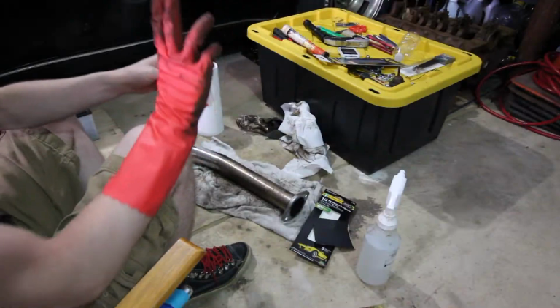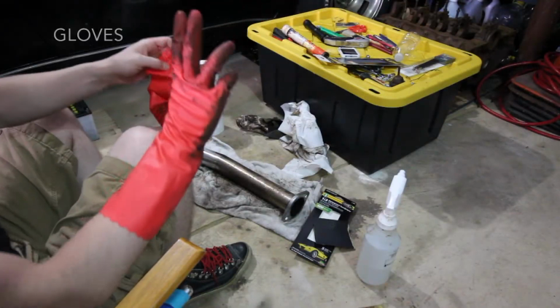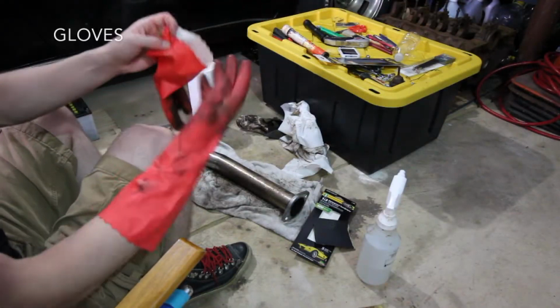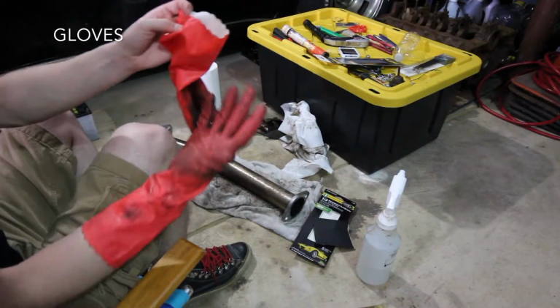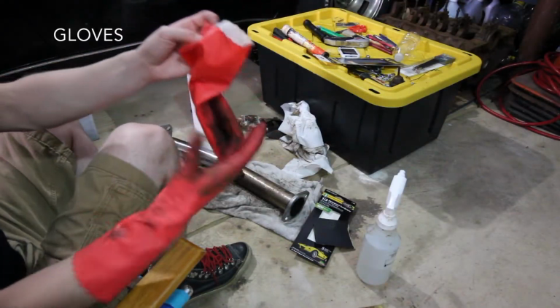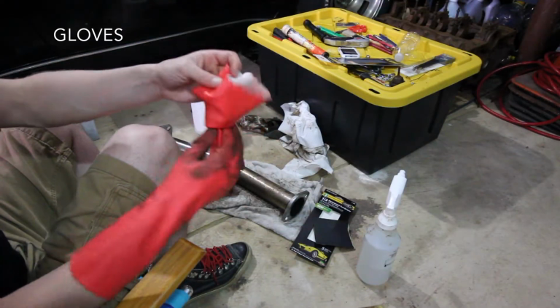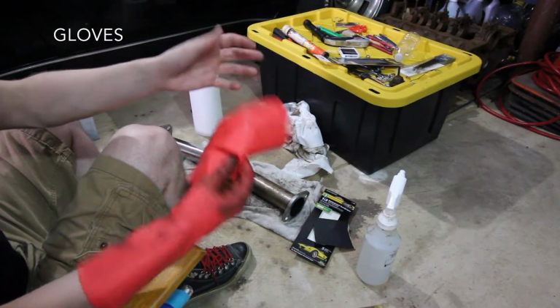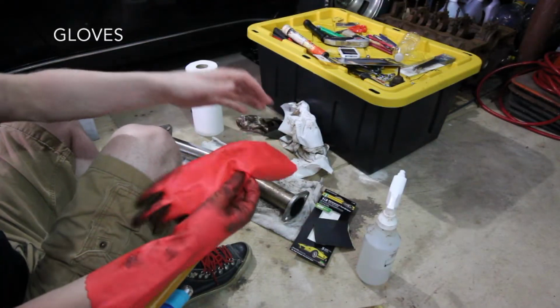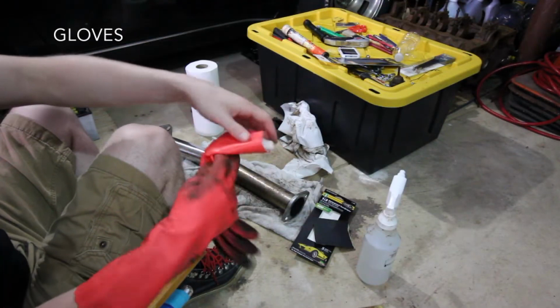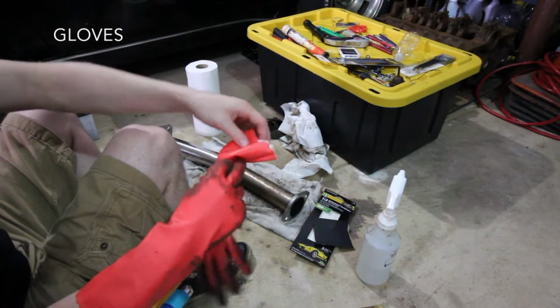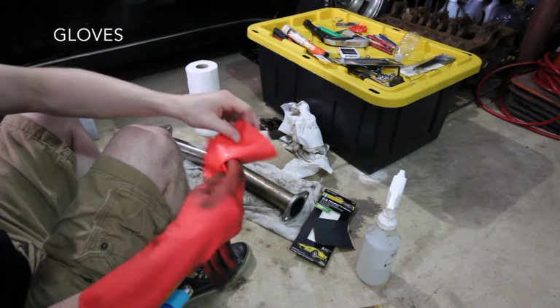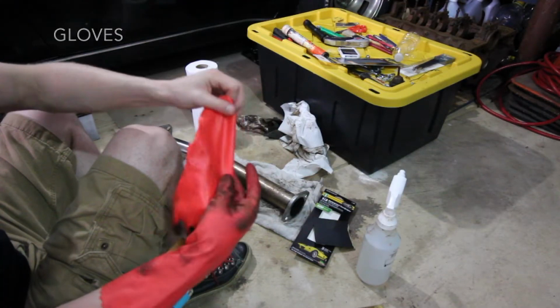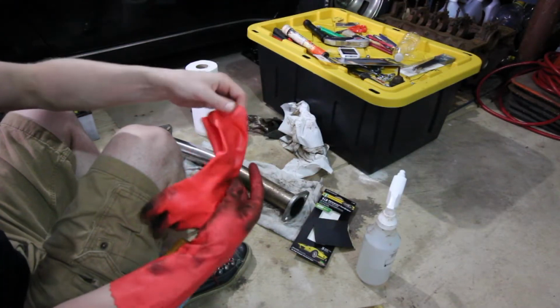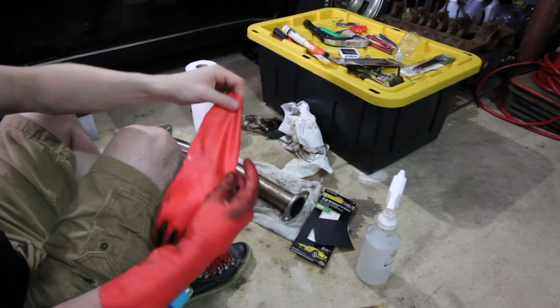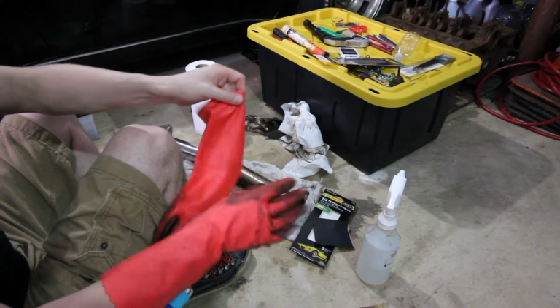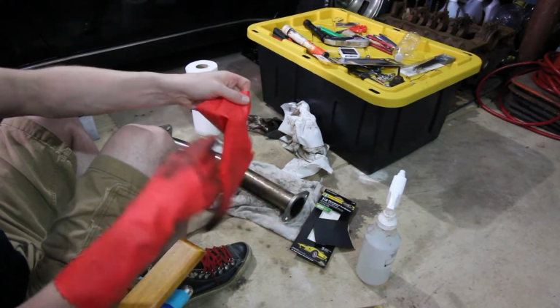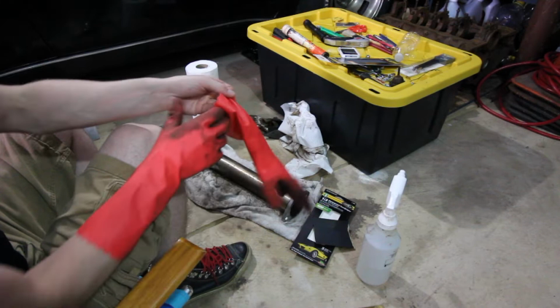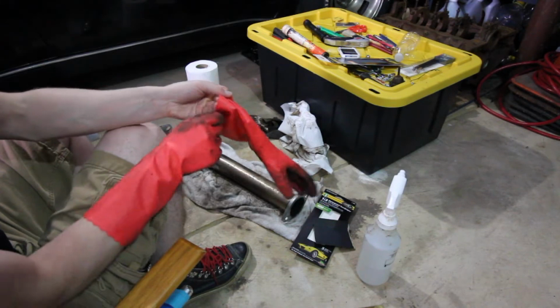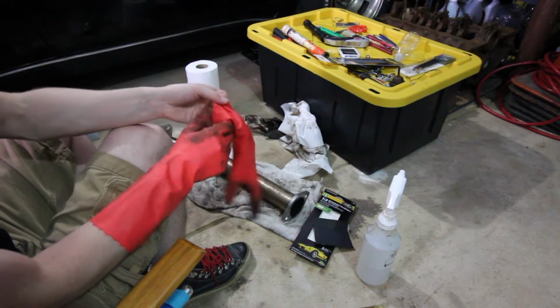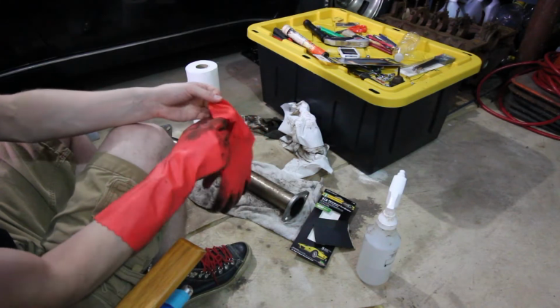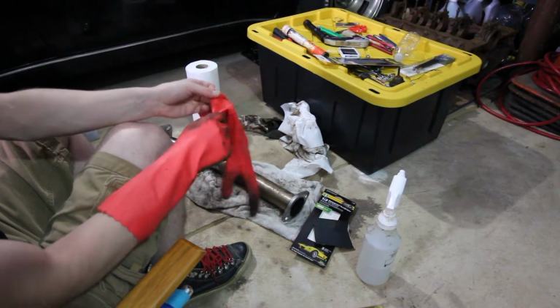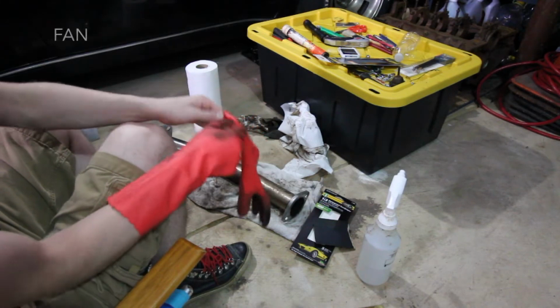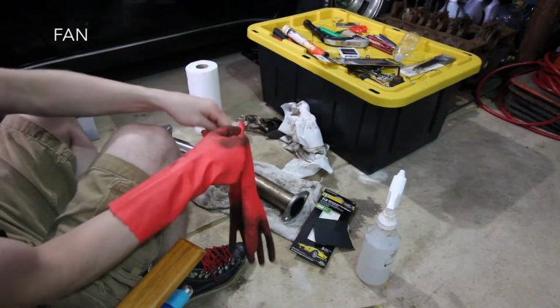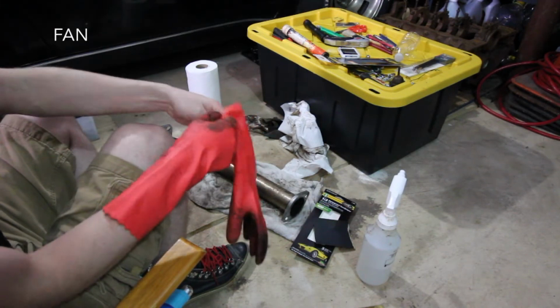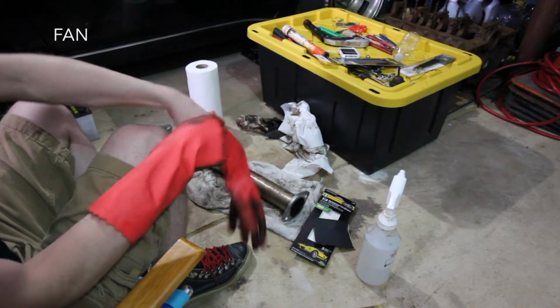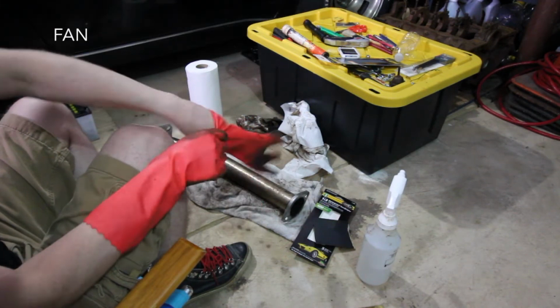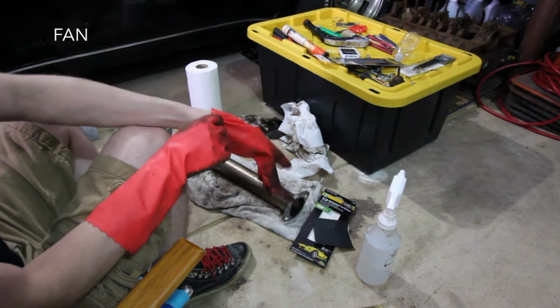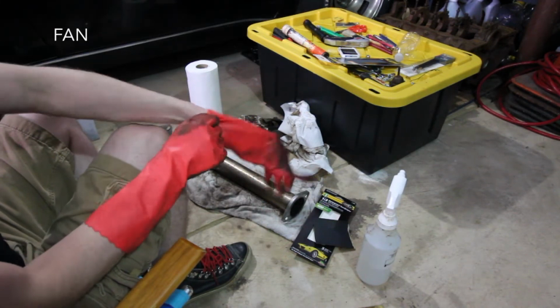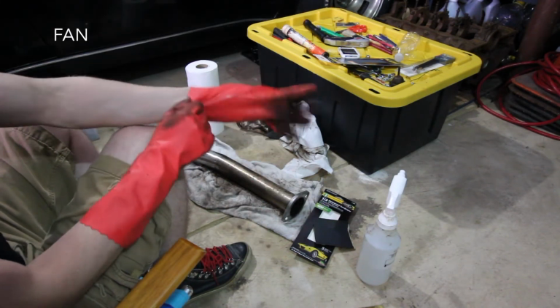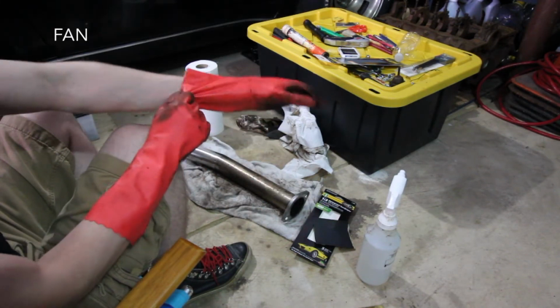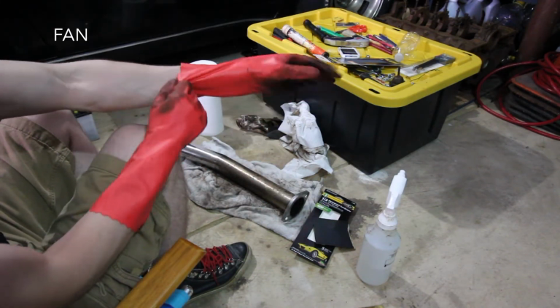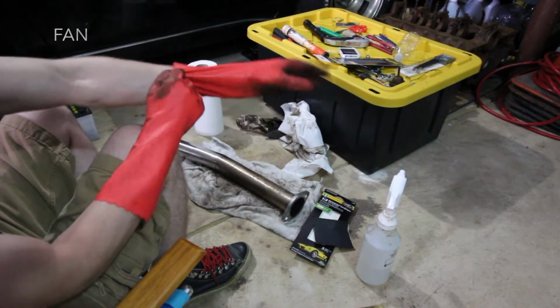You're definitely going to want gloves because it gets a little messy. And you're going to want a fan so that you're not breathing in any crap.